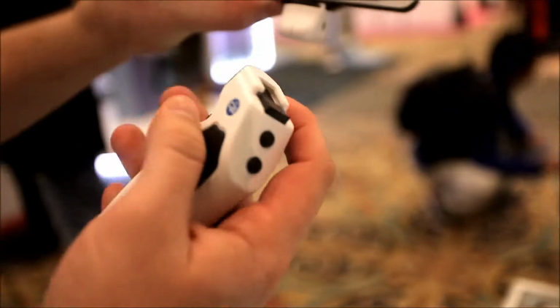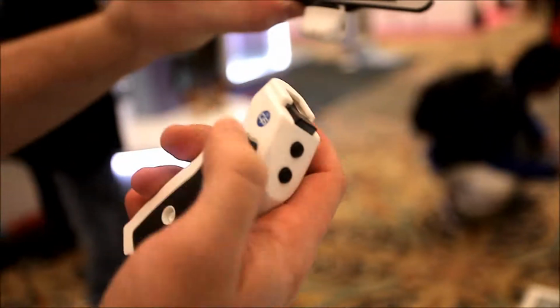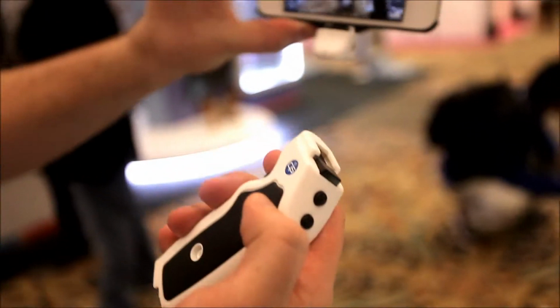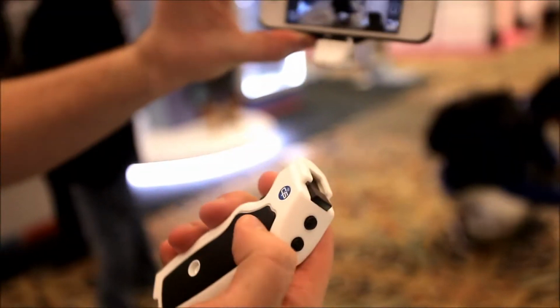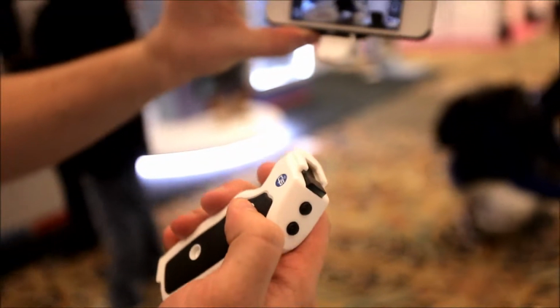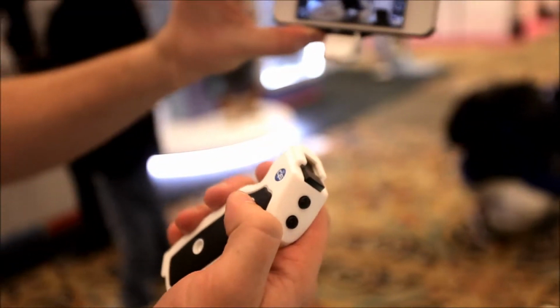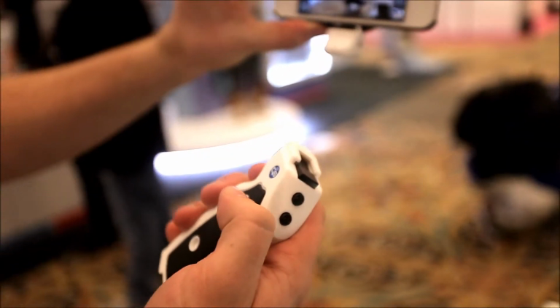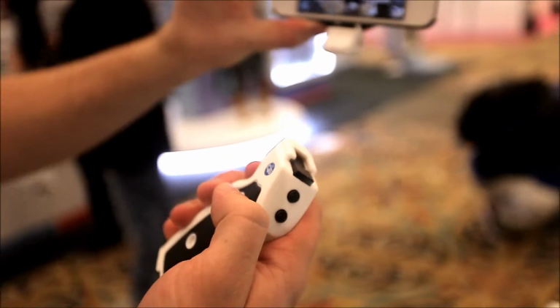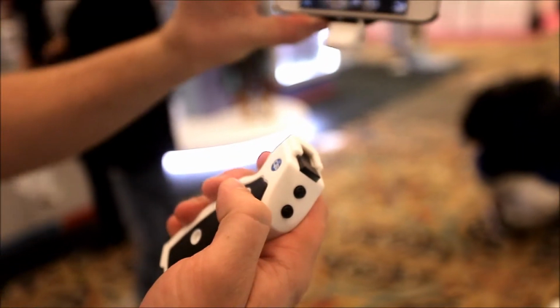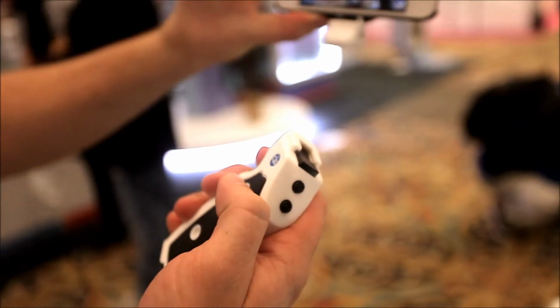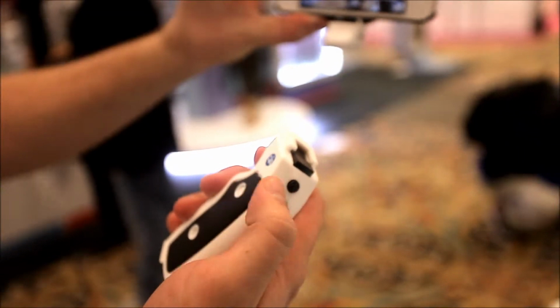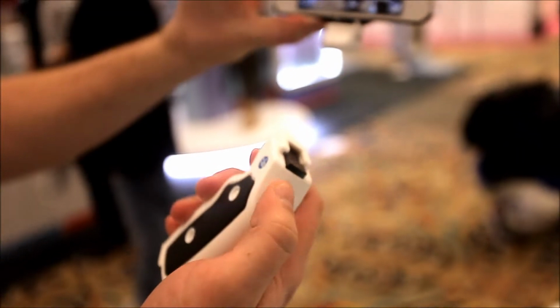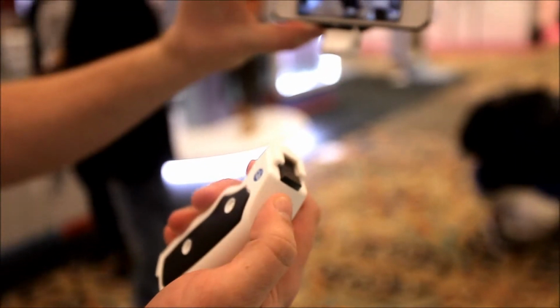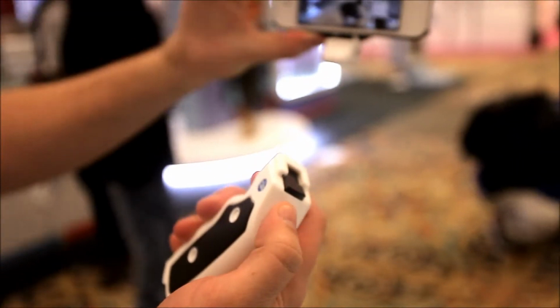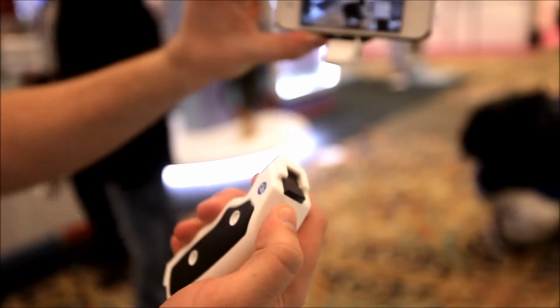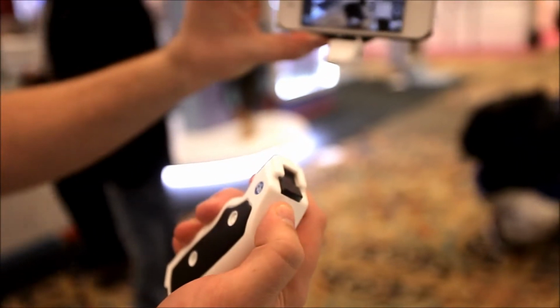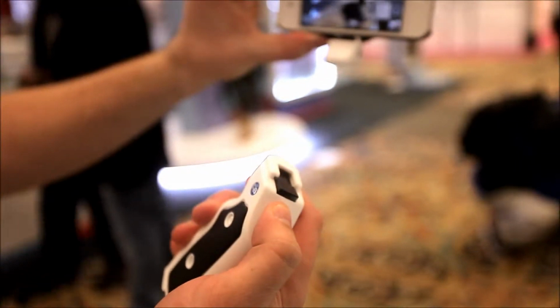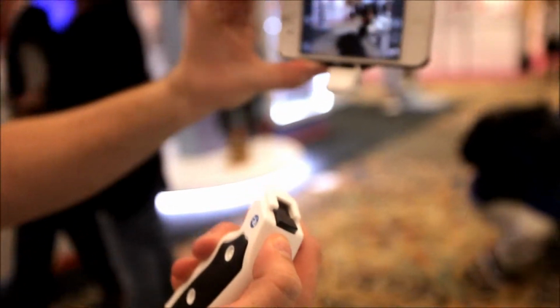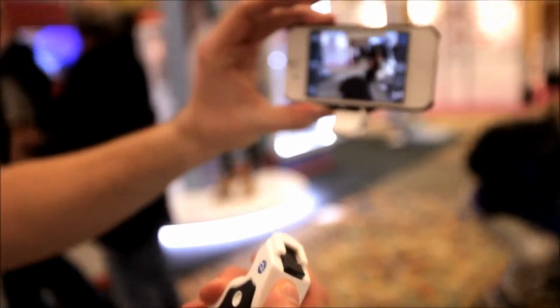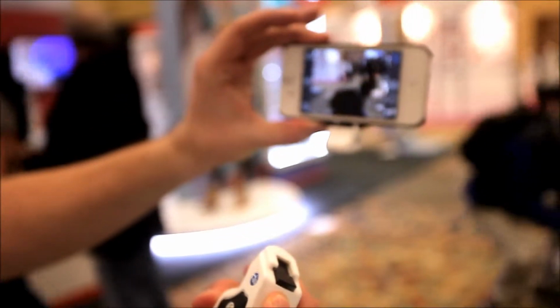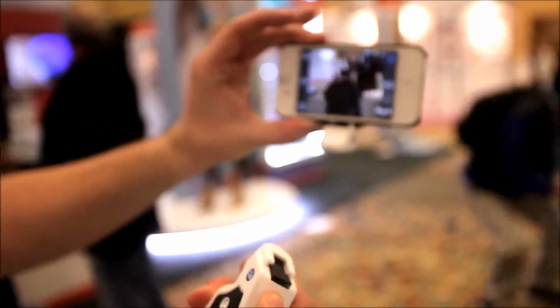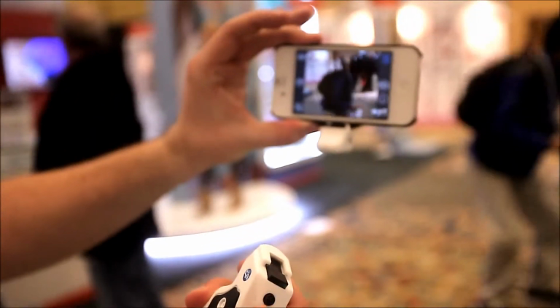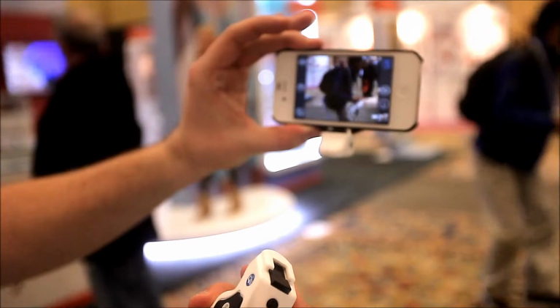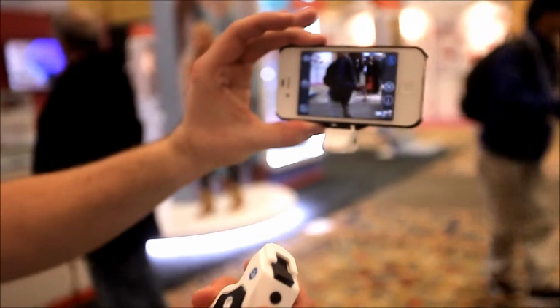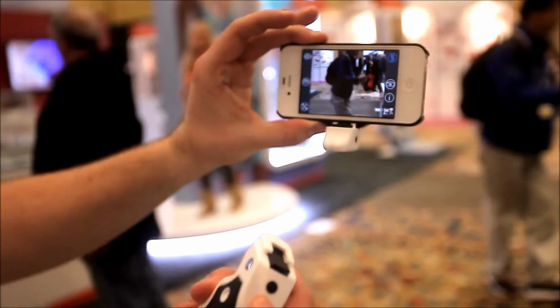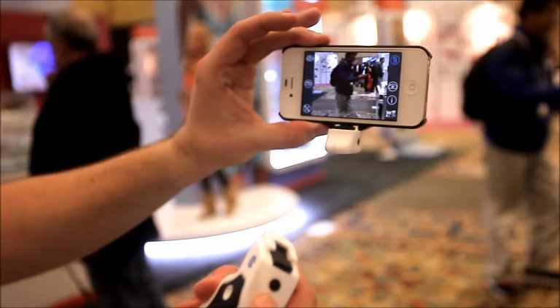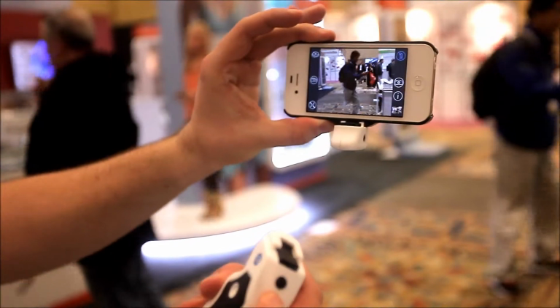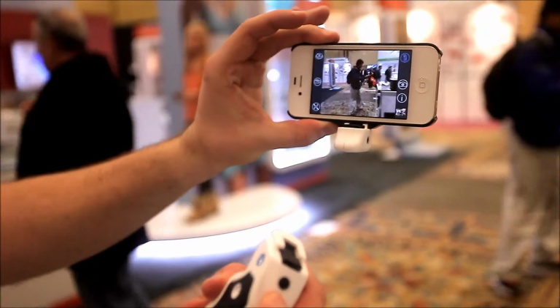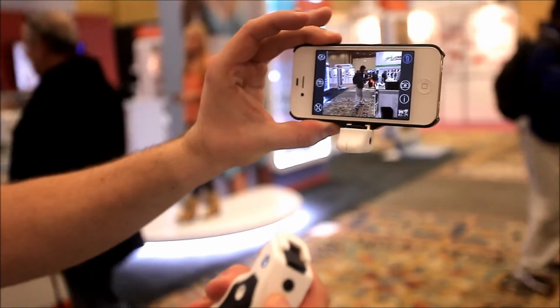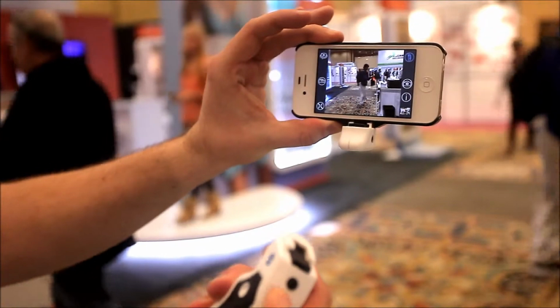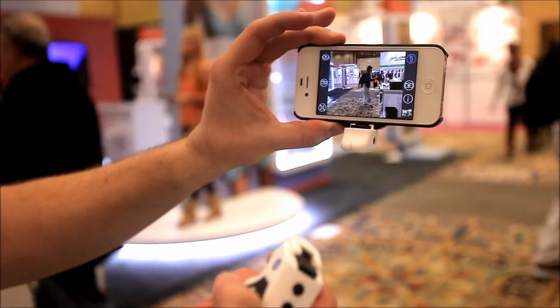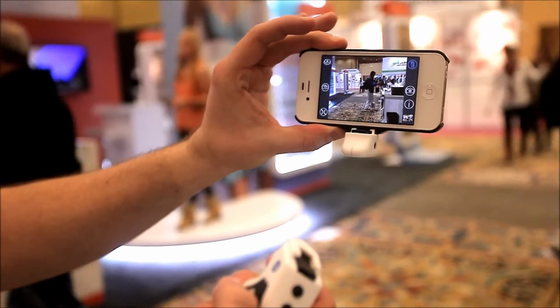You can now use the remainder of the grip as a remote control. And since it's Bluetooth Smart, it works over 100 feet away.